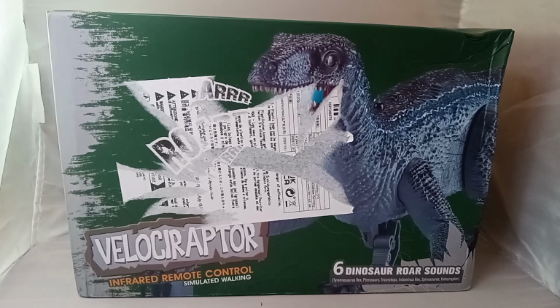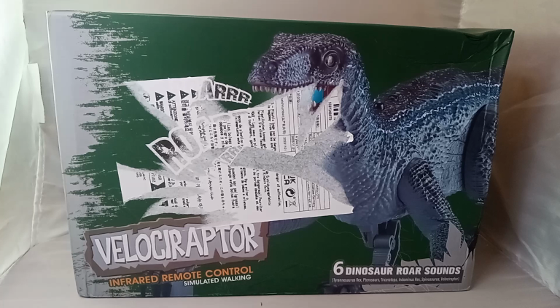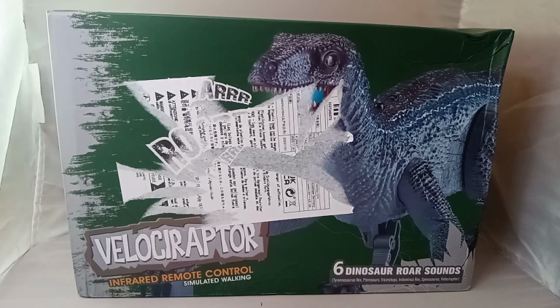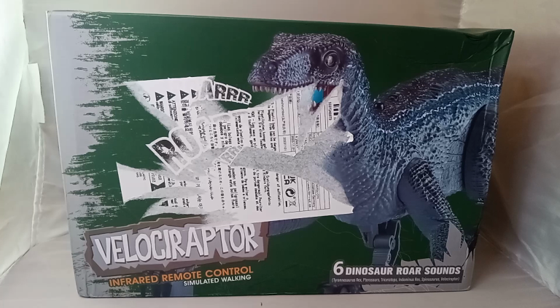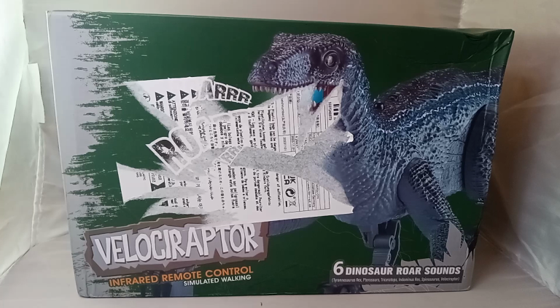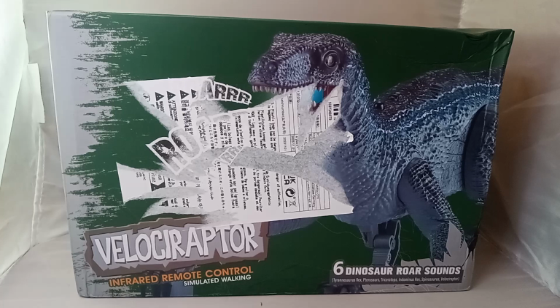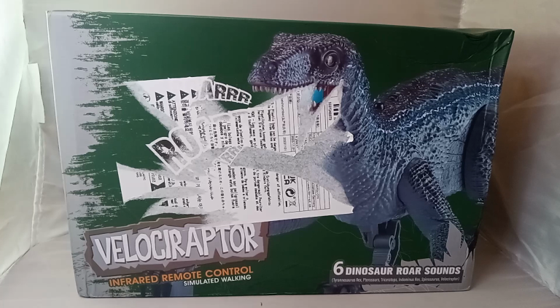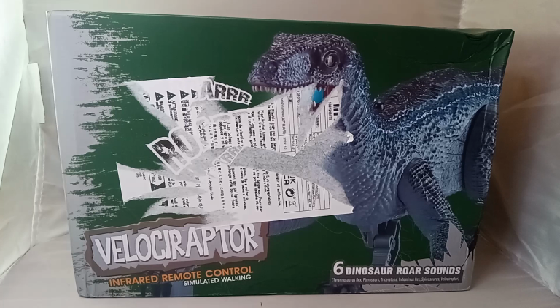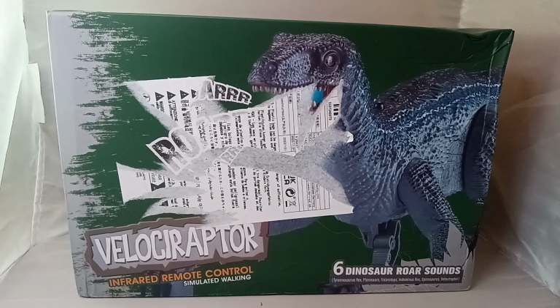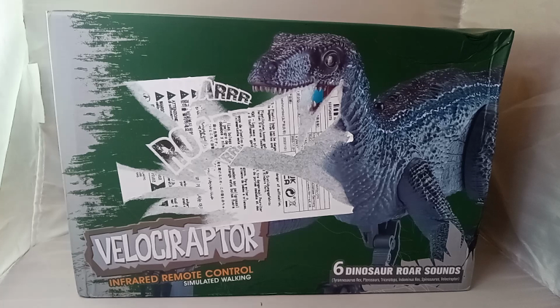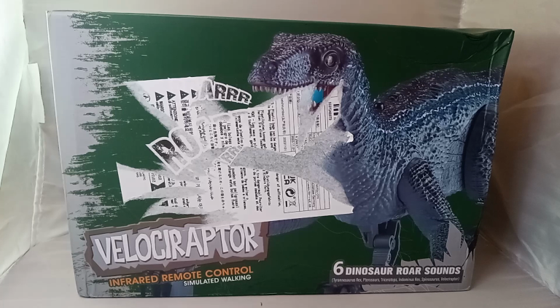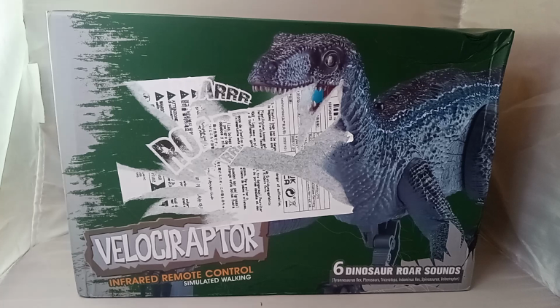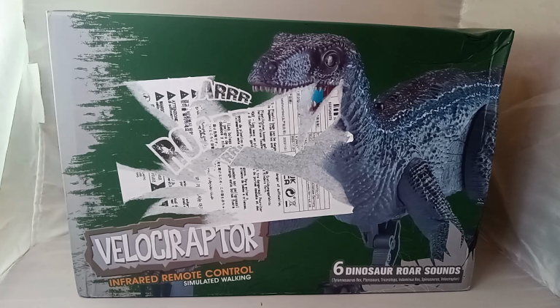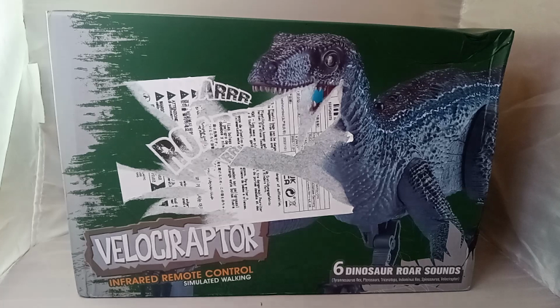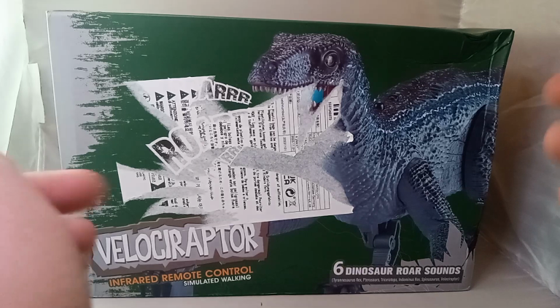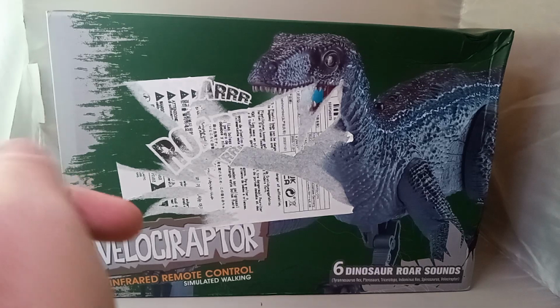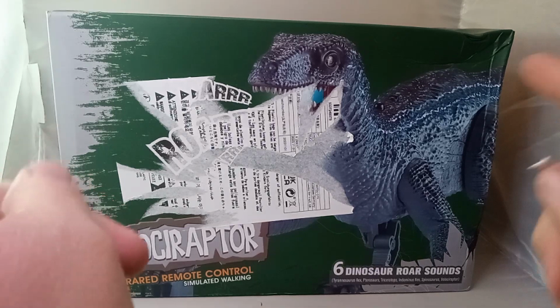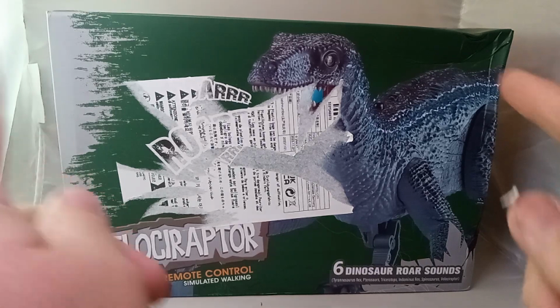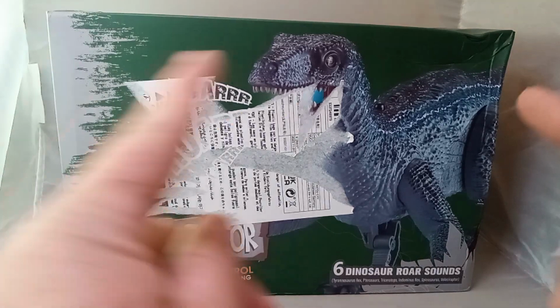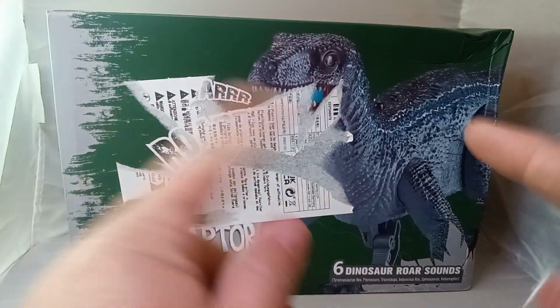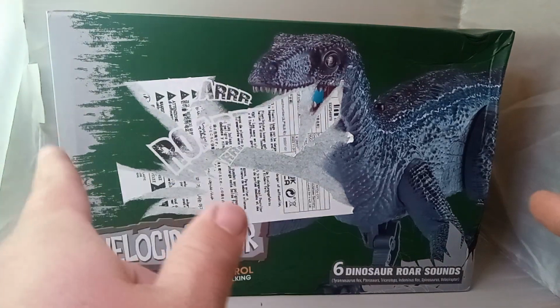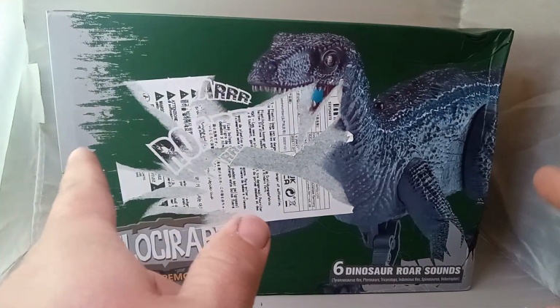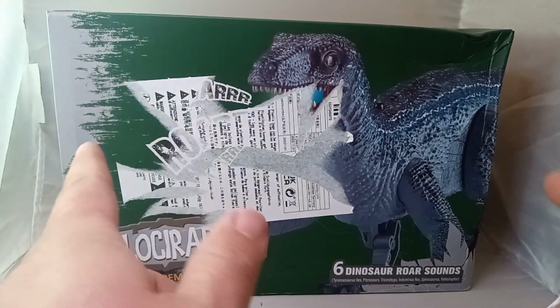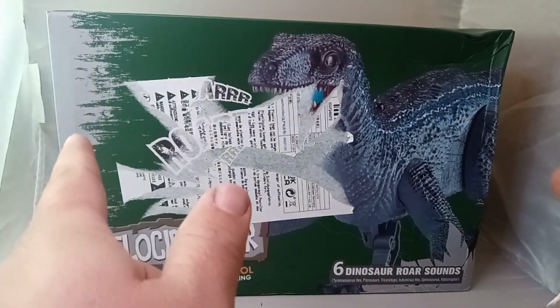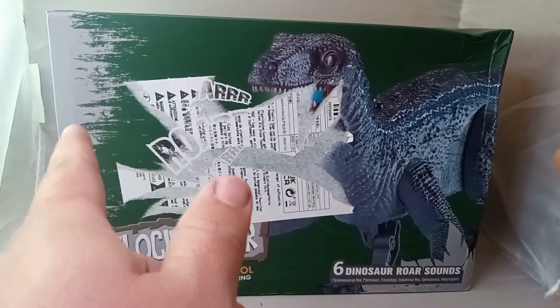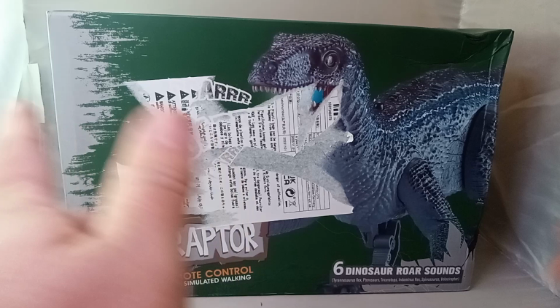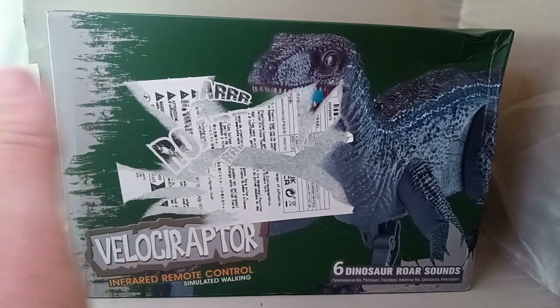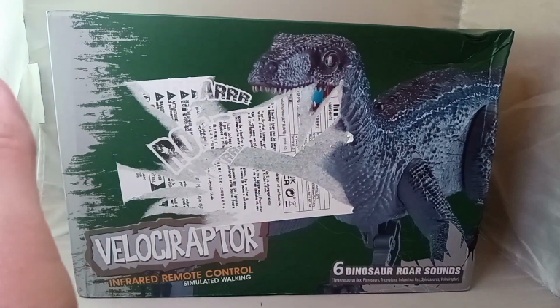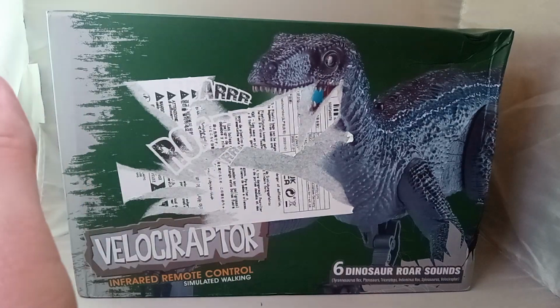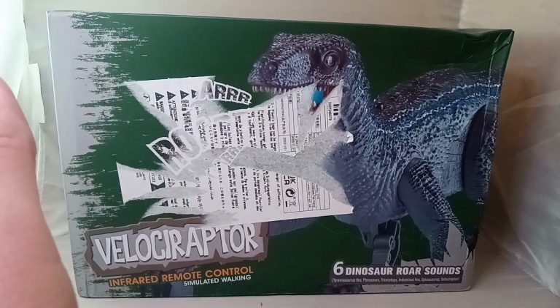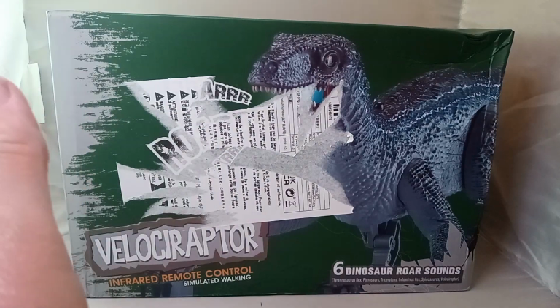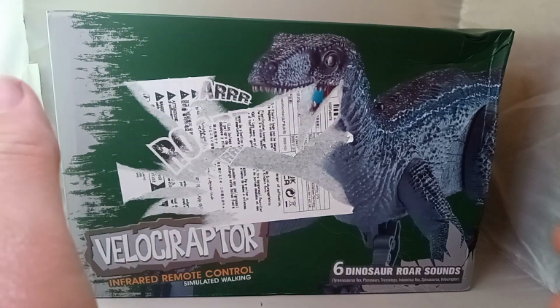Good evening, good morning, good afternoon. We're back with another unboxing video, and this is from Temu.